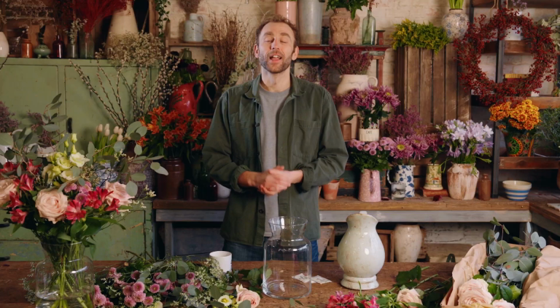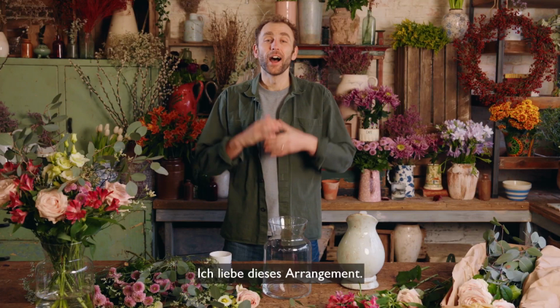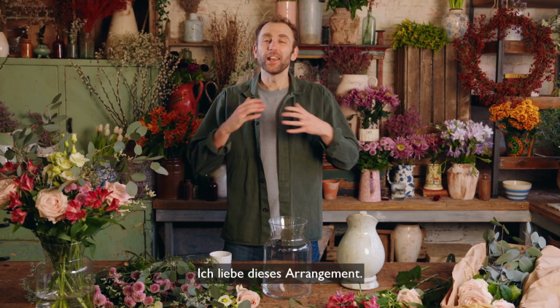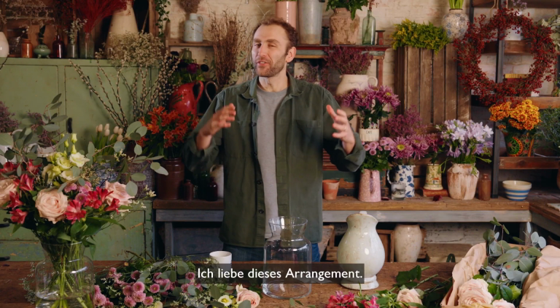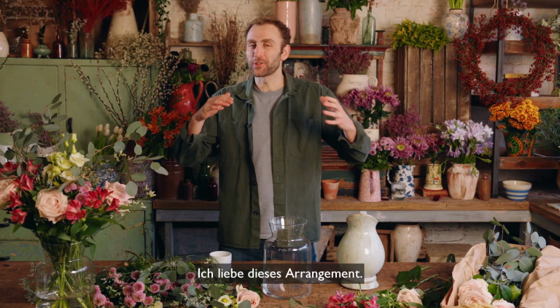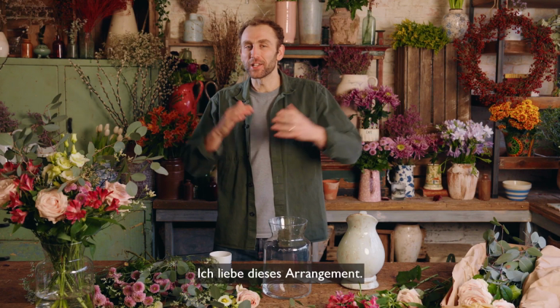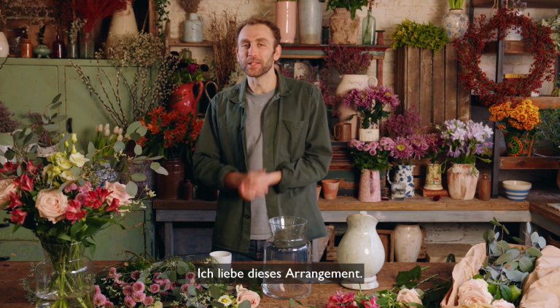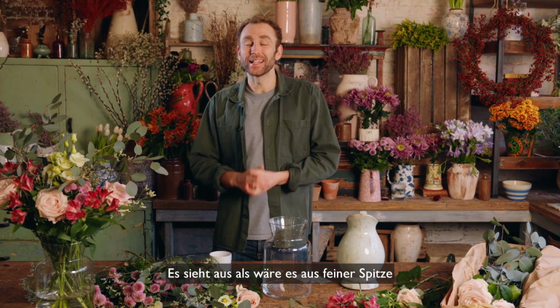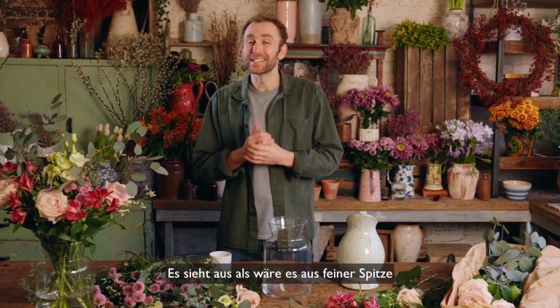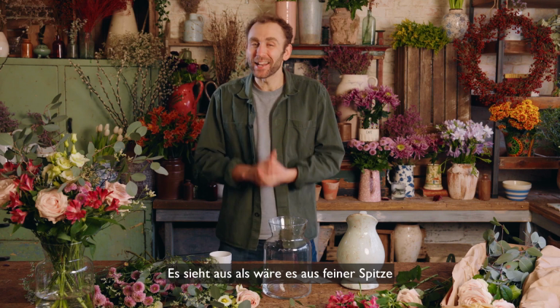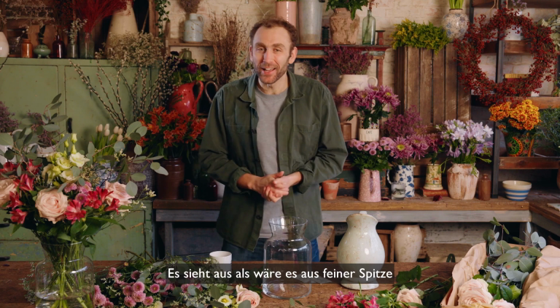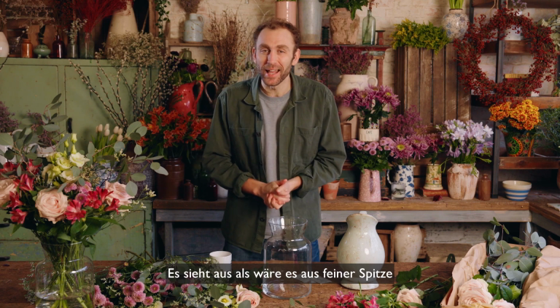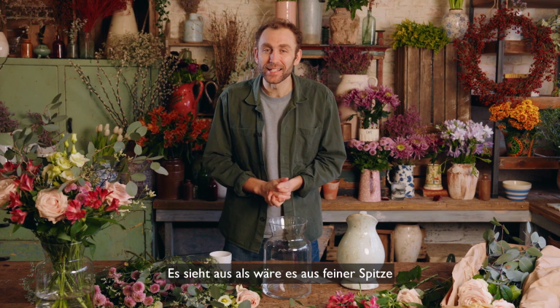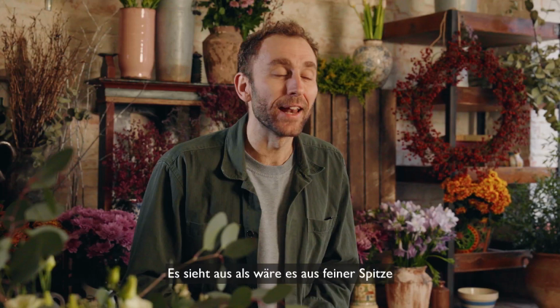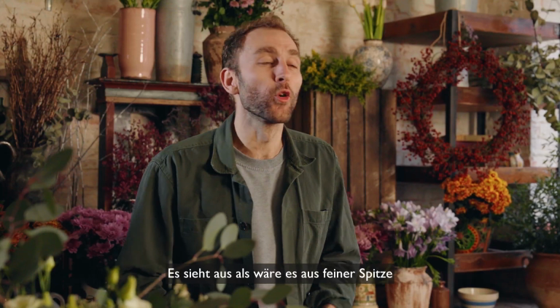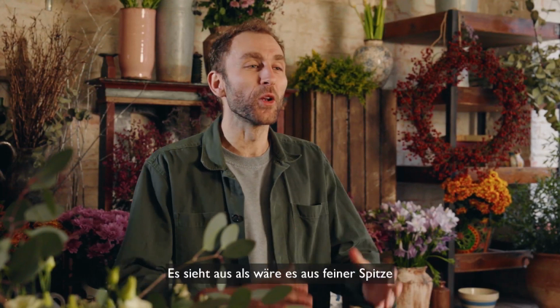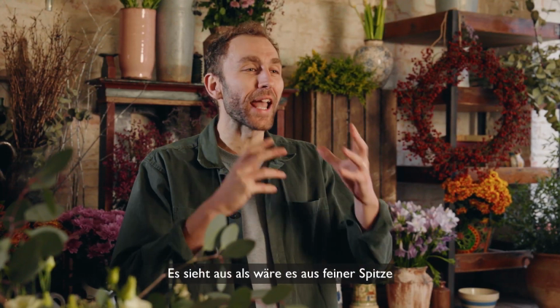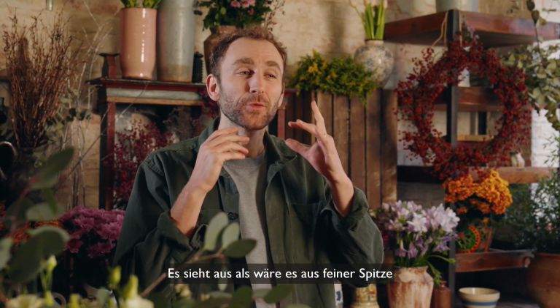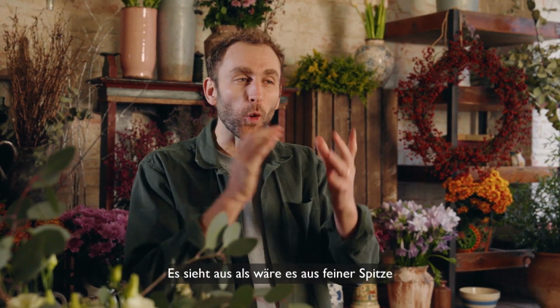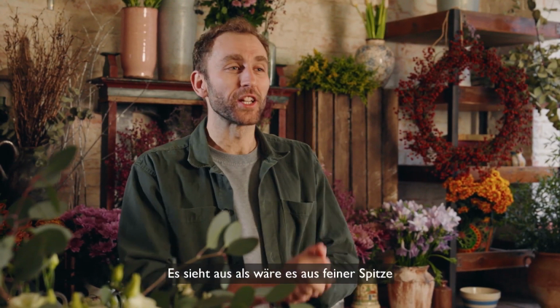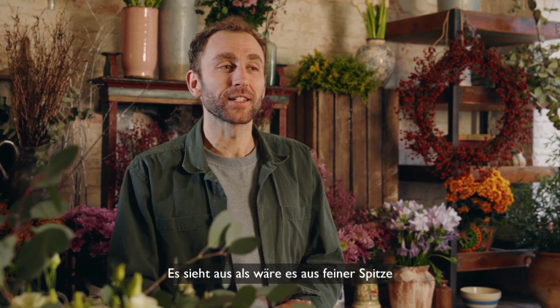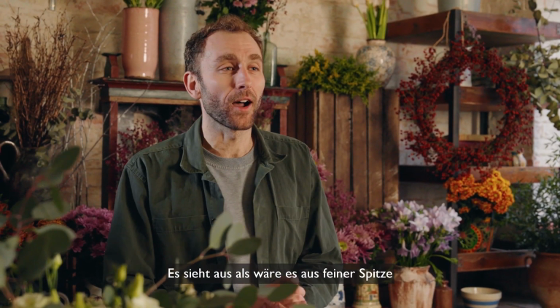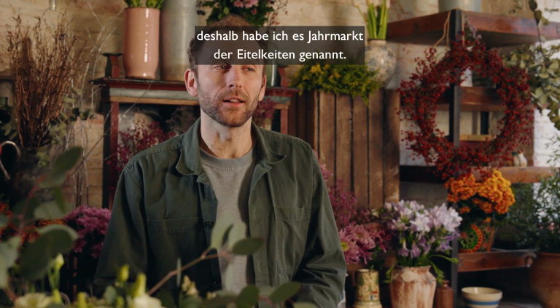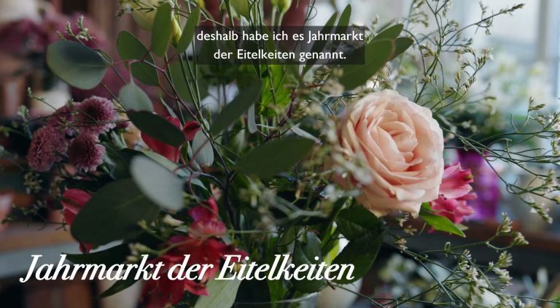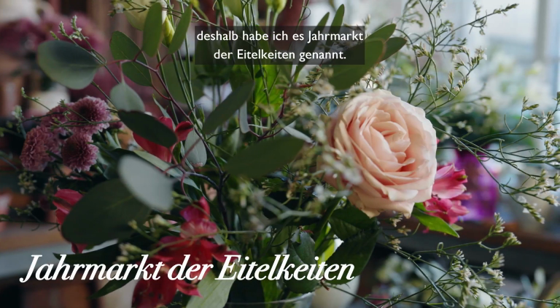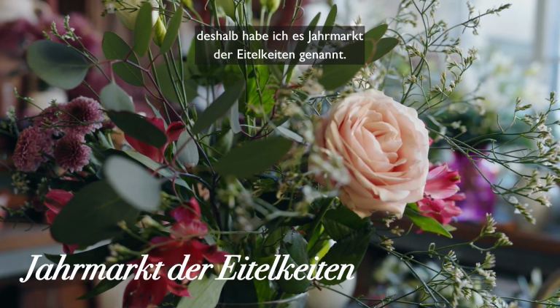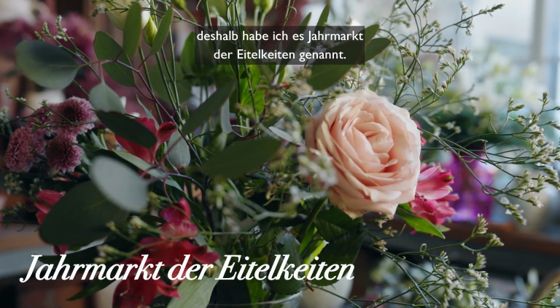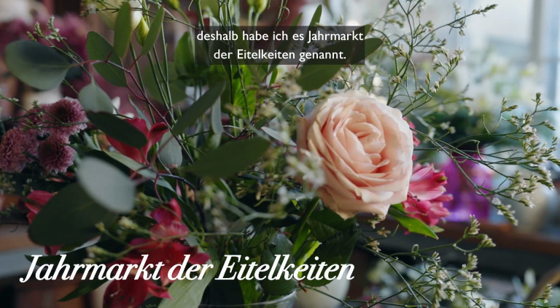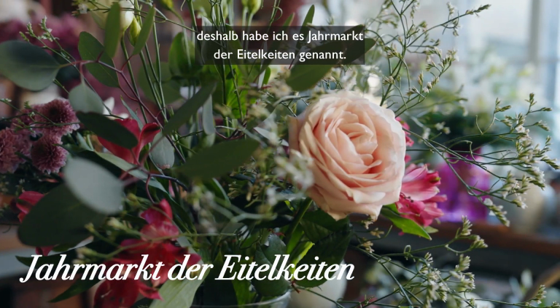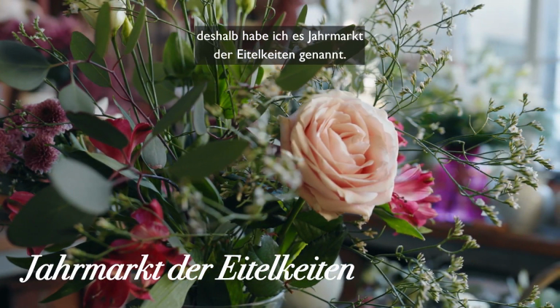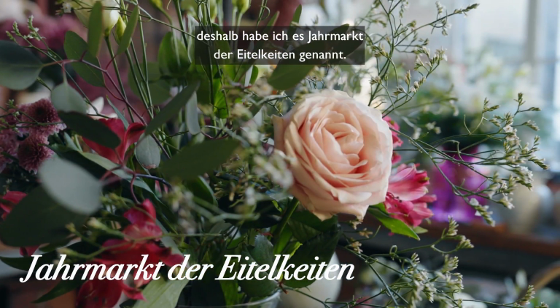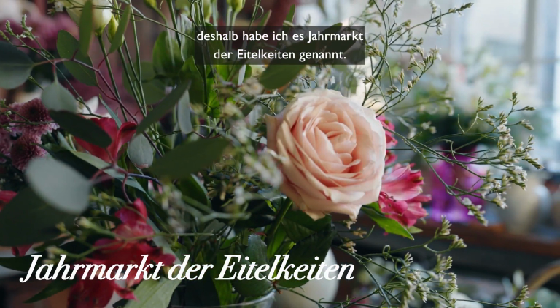I love this arrangement. It's delicate and lacy in an almost Edwardian style, so I've called it a Vanity Fair.